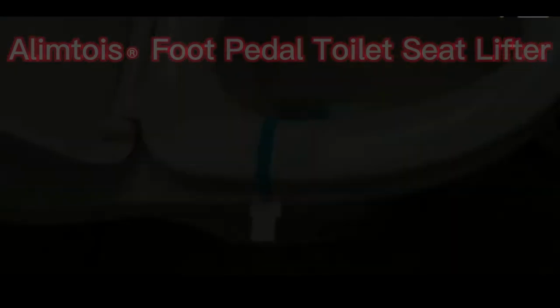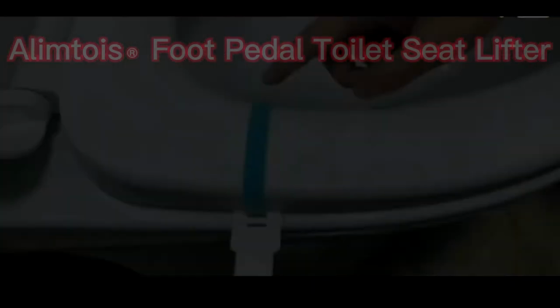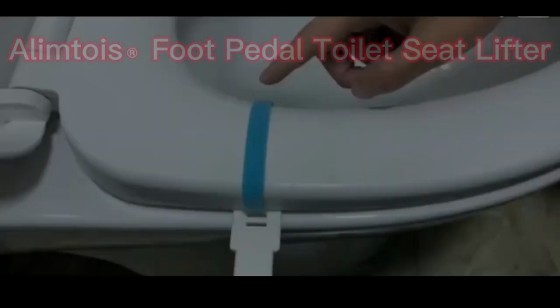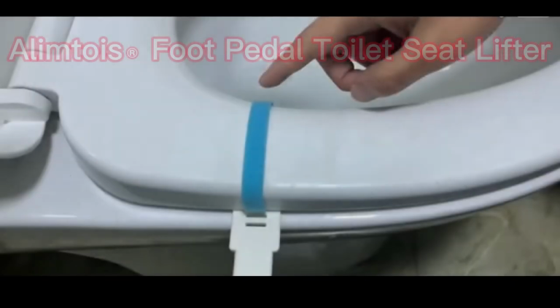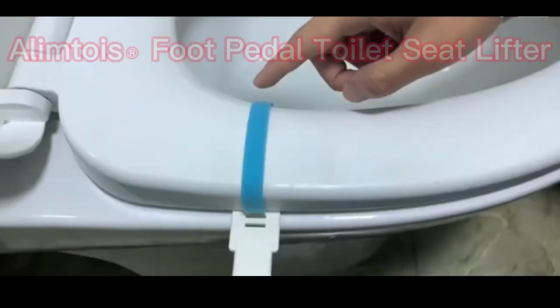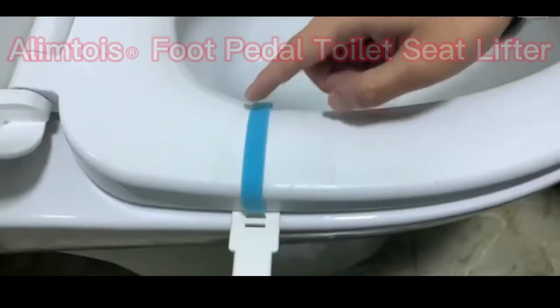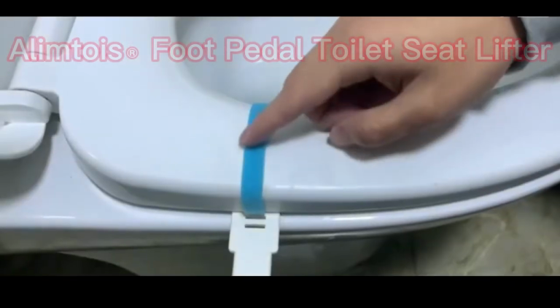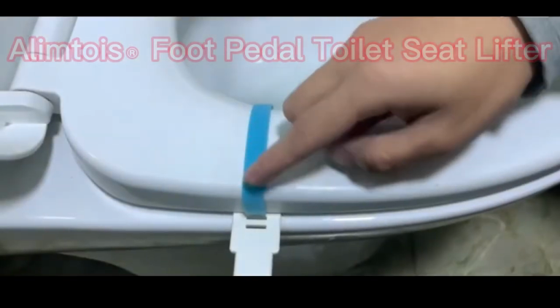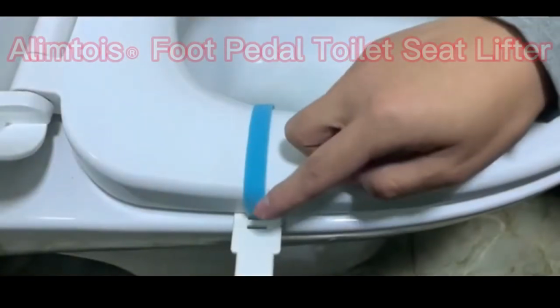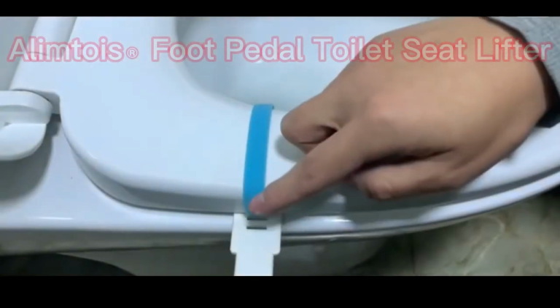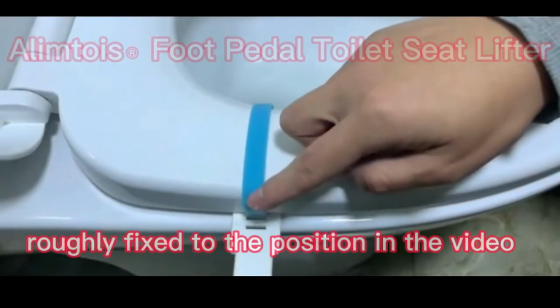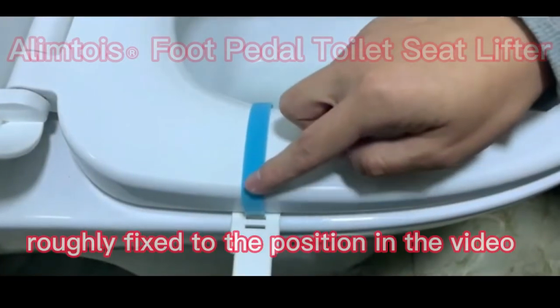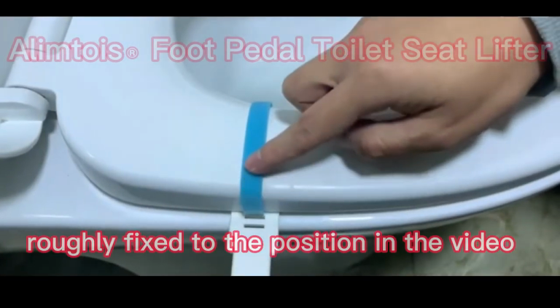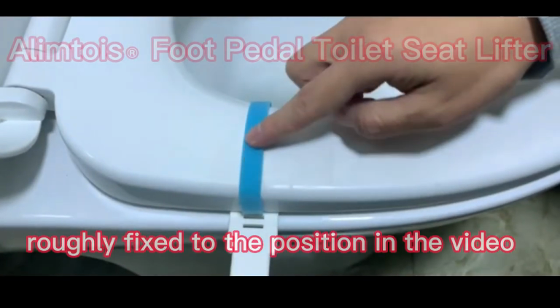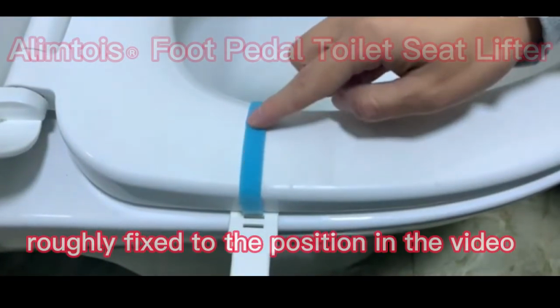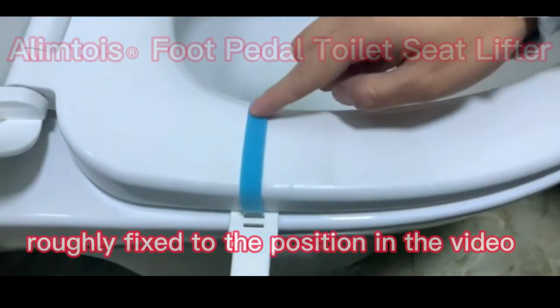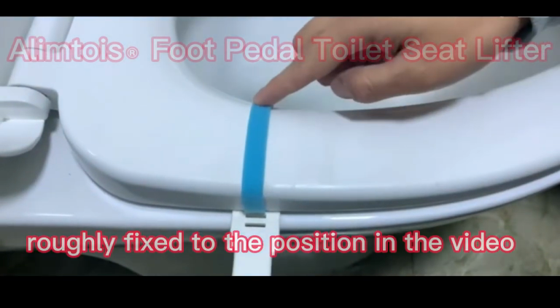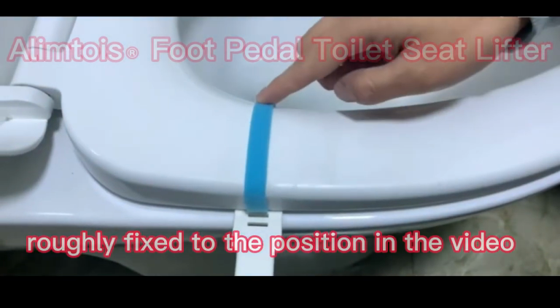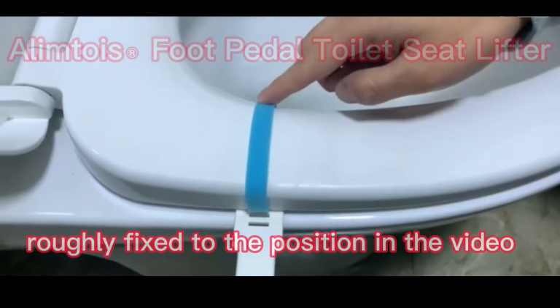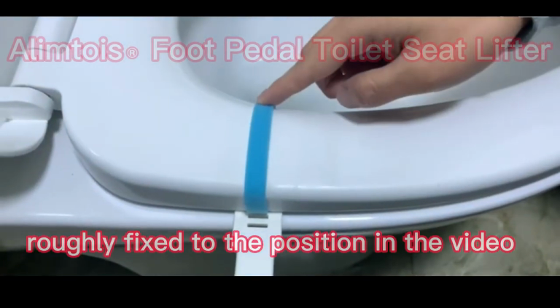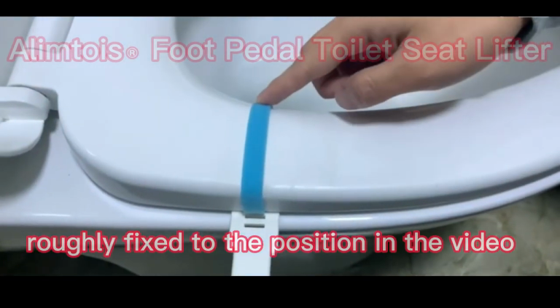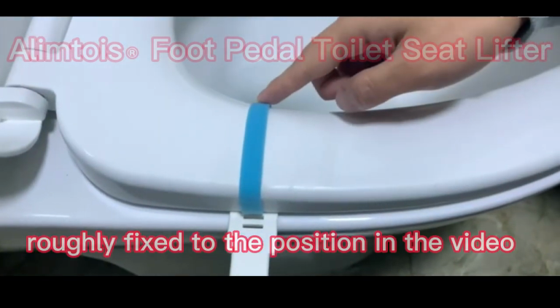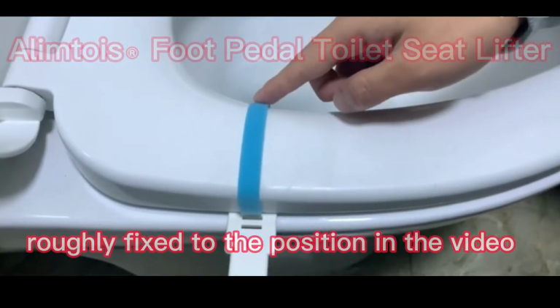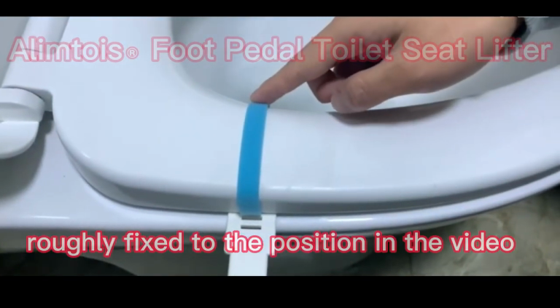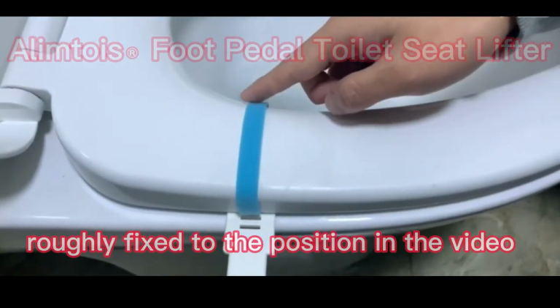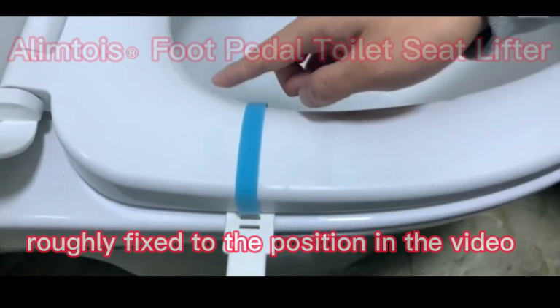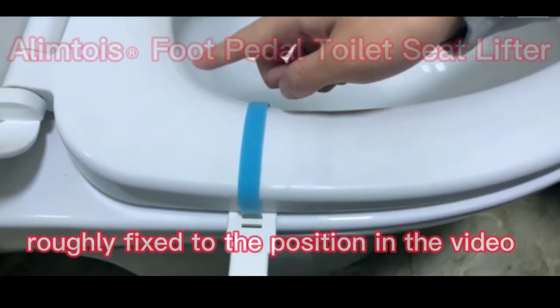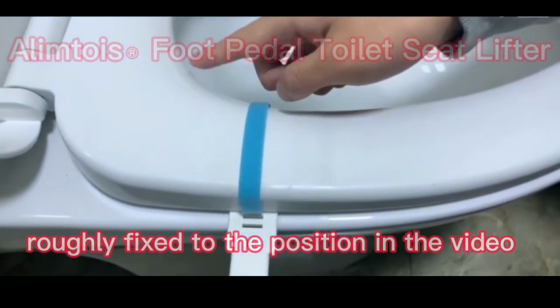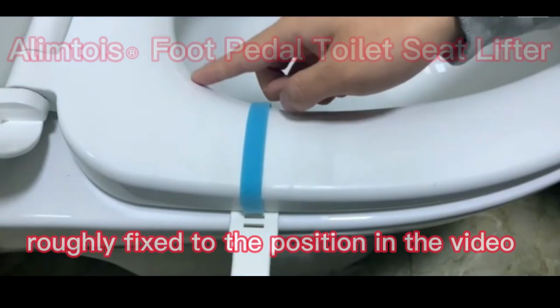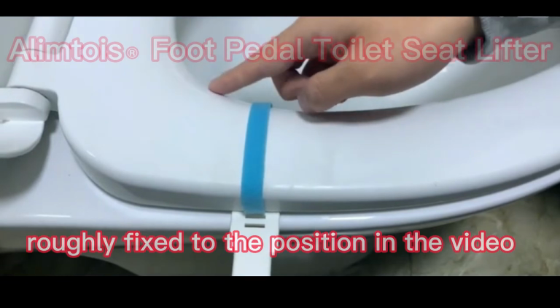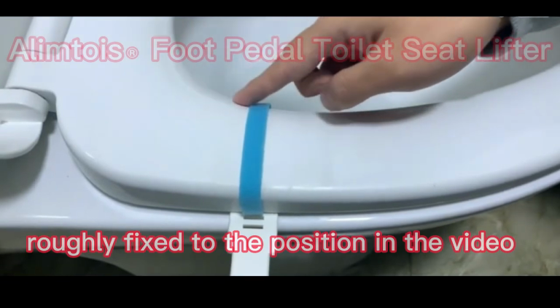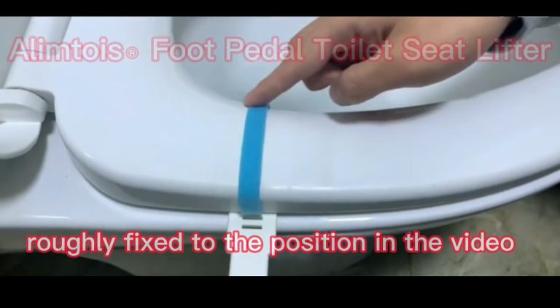Take out the Velcro and roughly fix it to the position shown in the video.